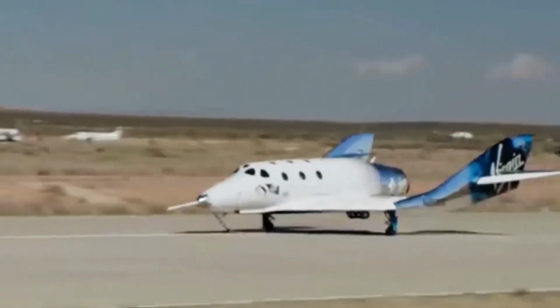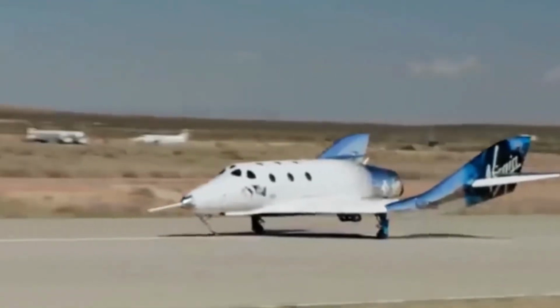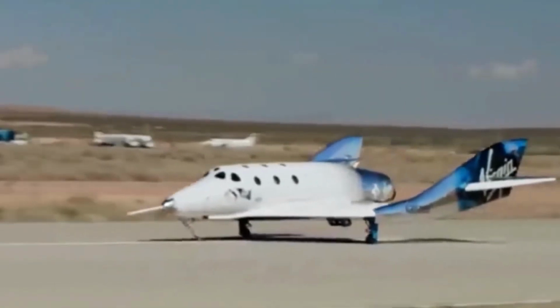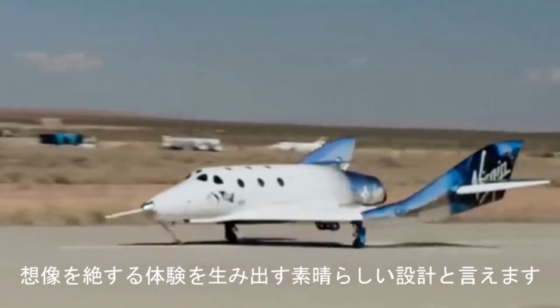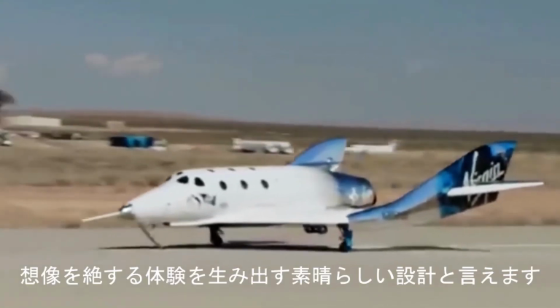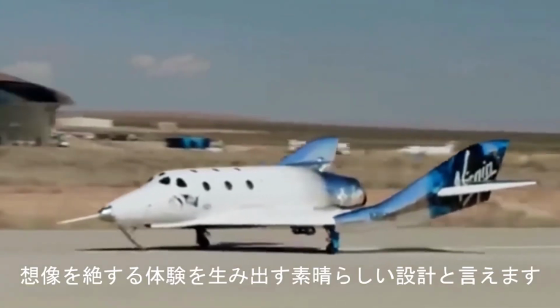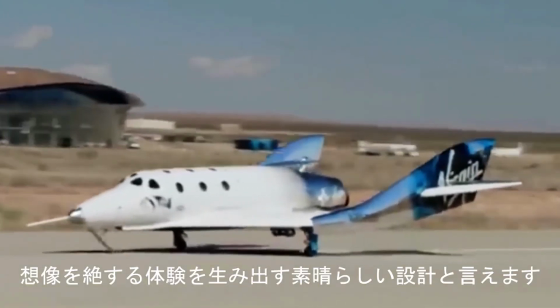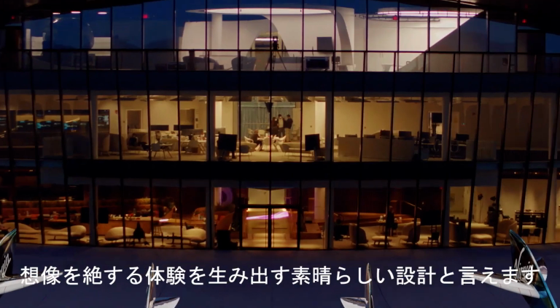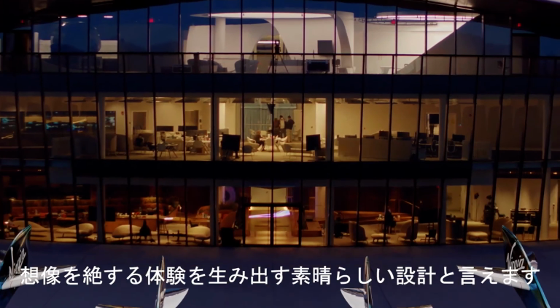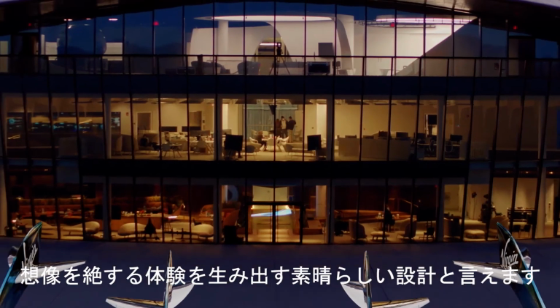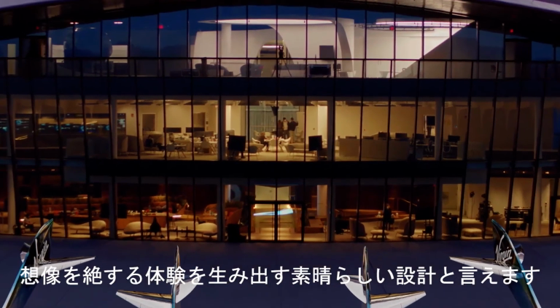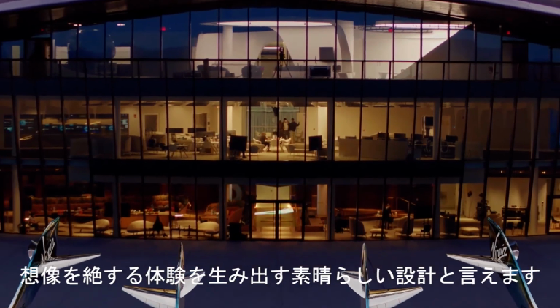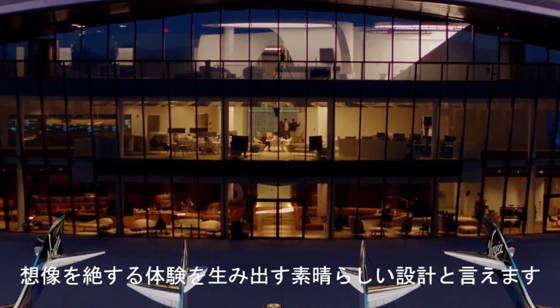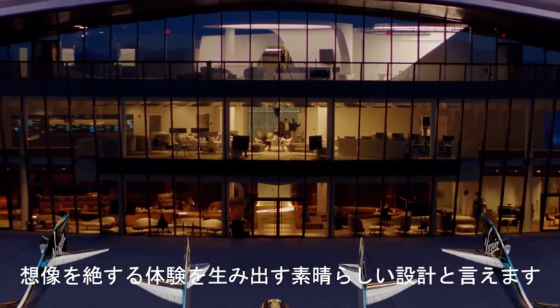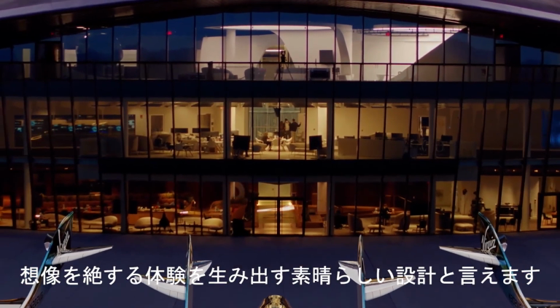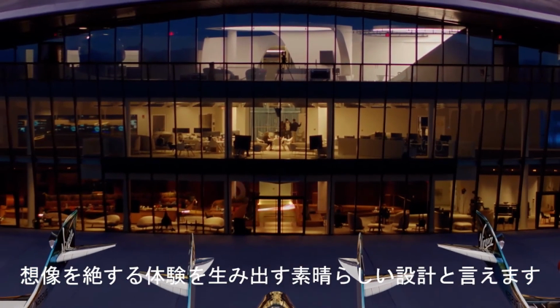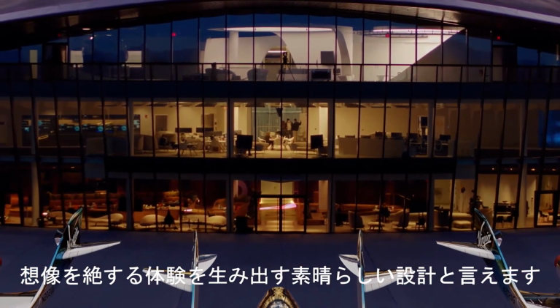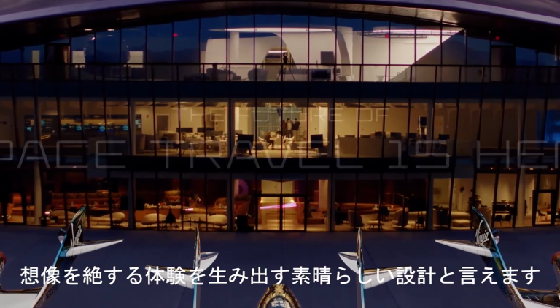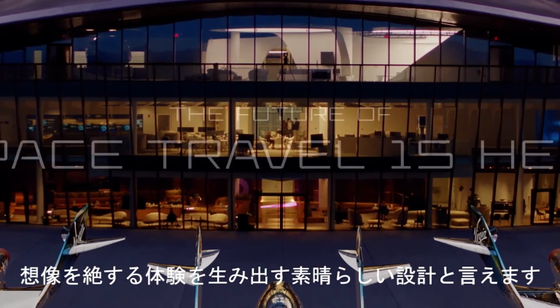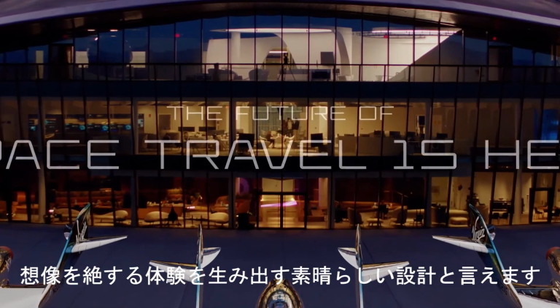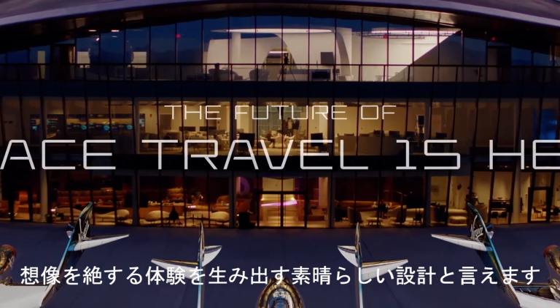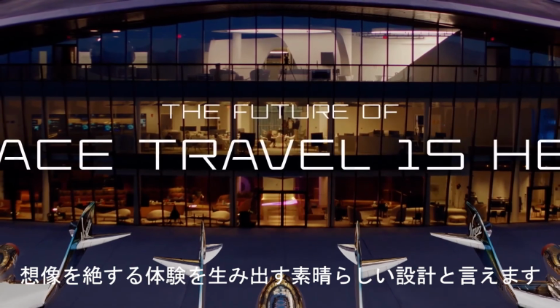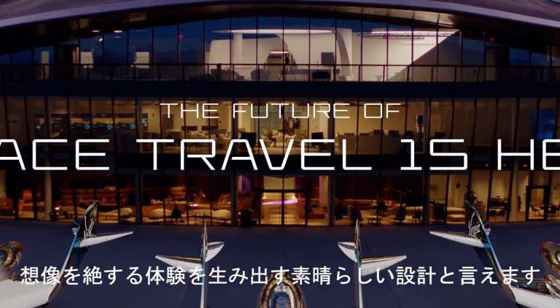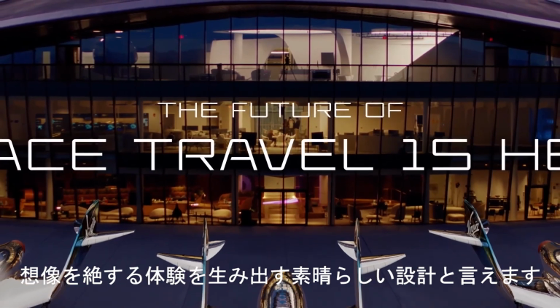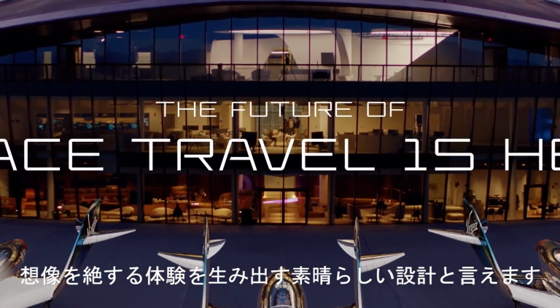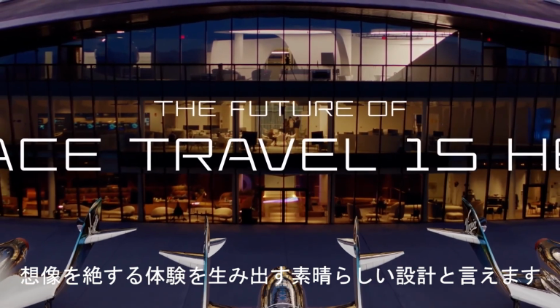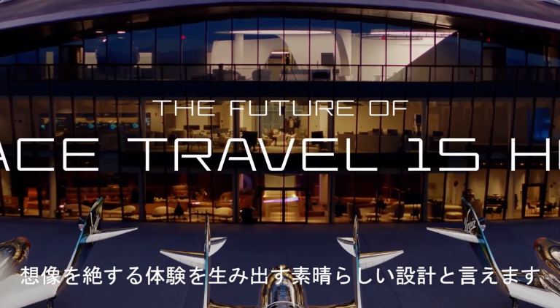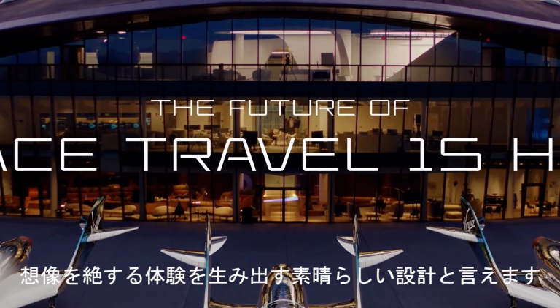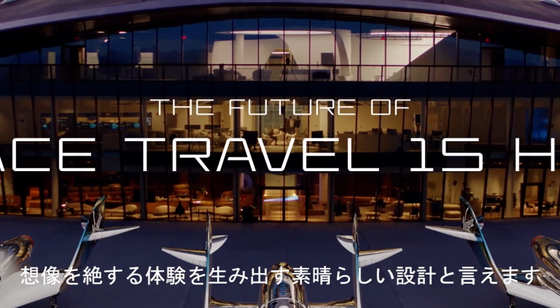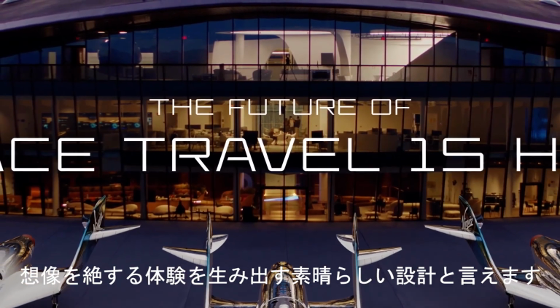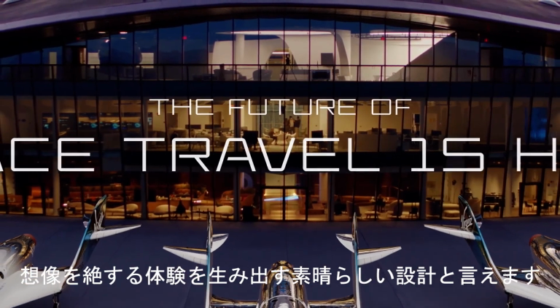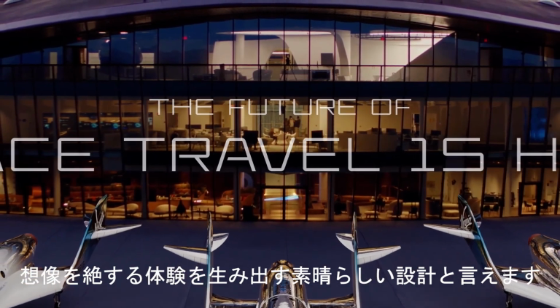A truly extraordinary design, fit for an out-of-this-world experience.